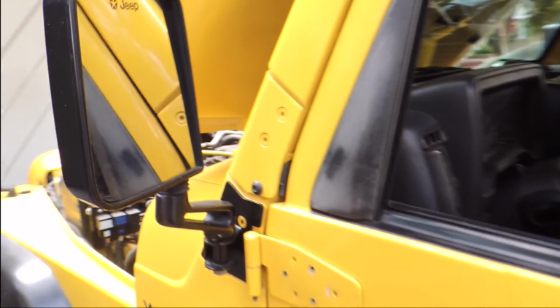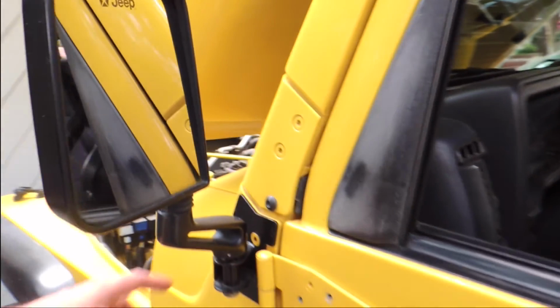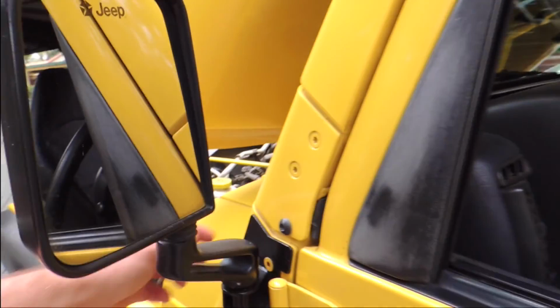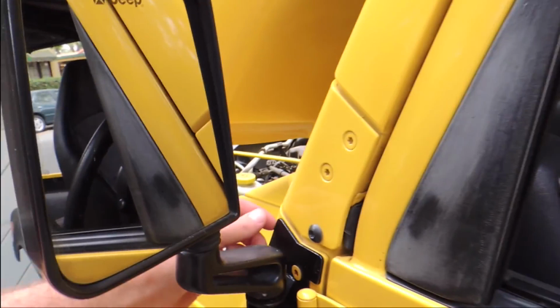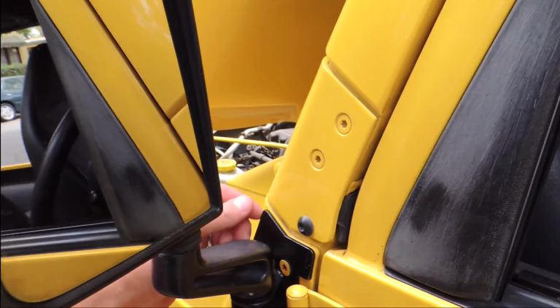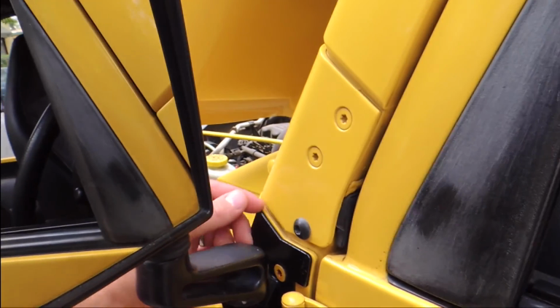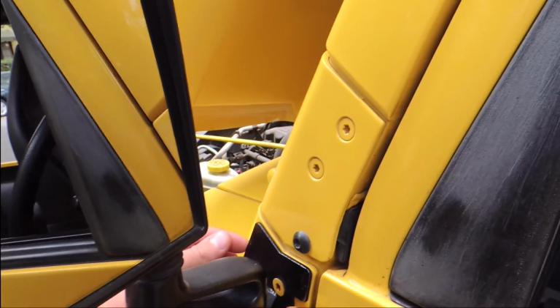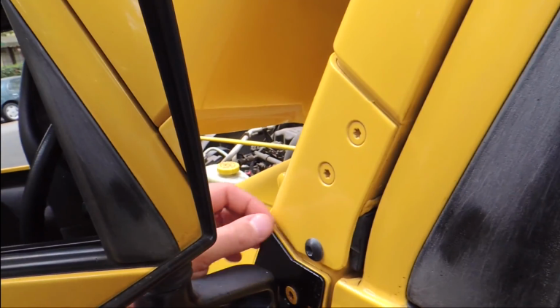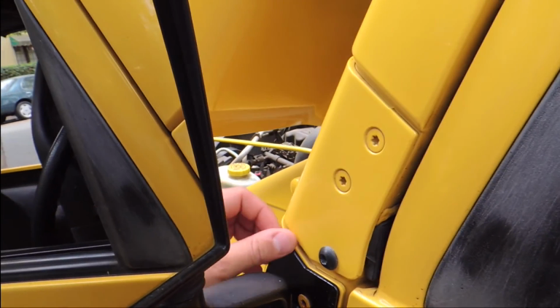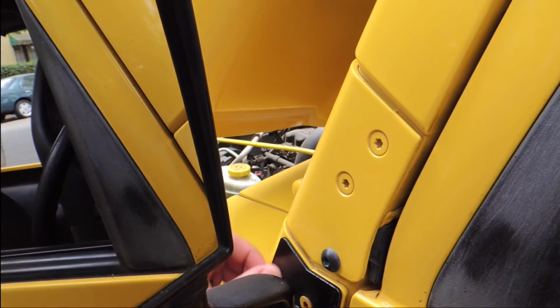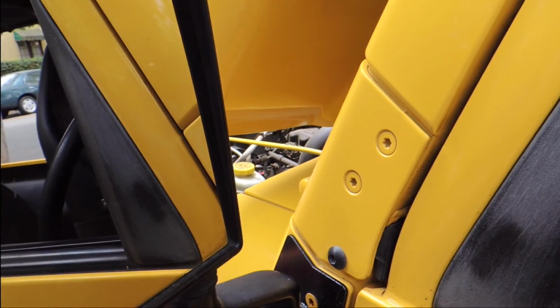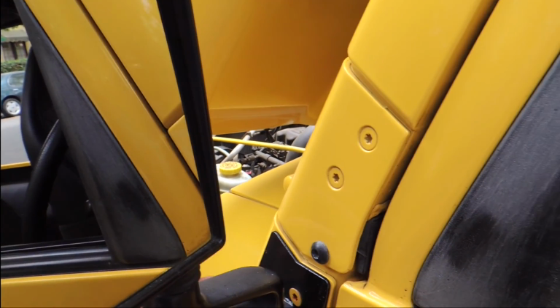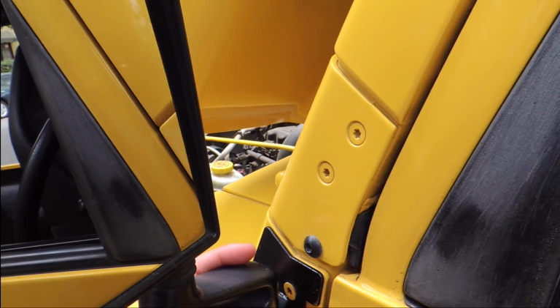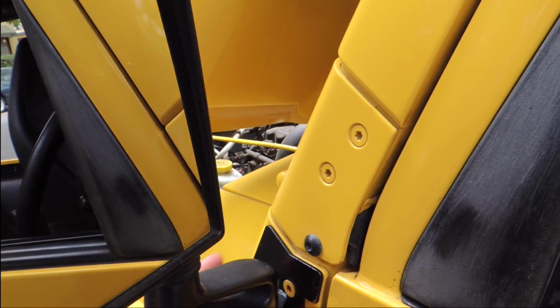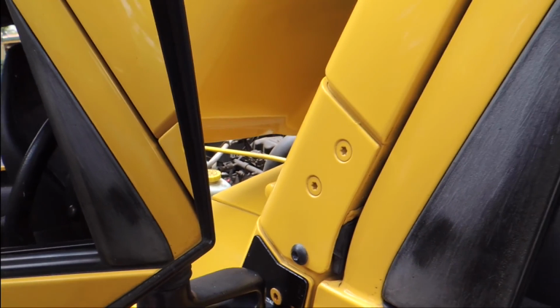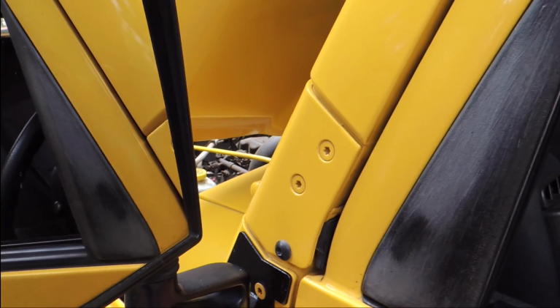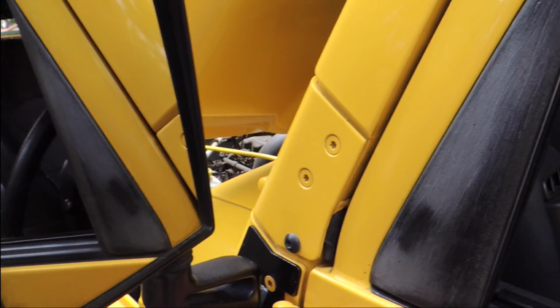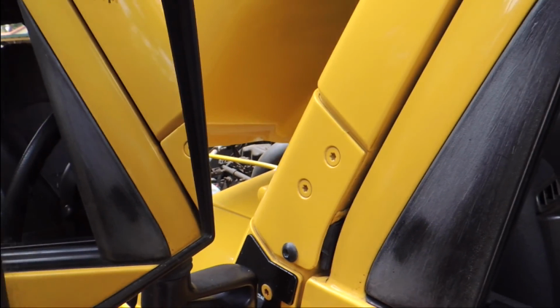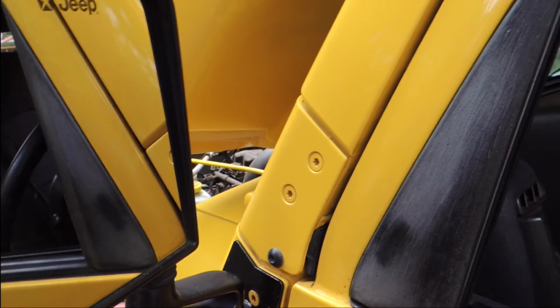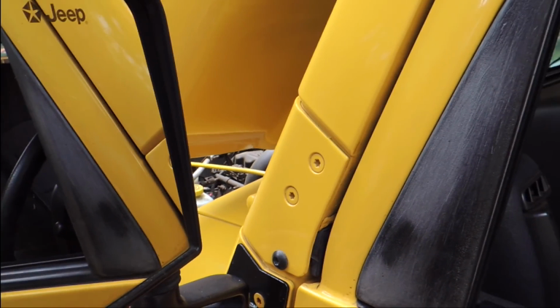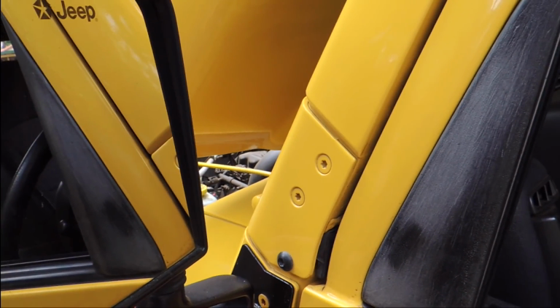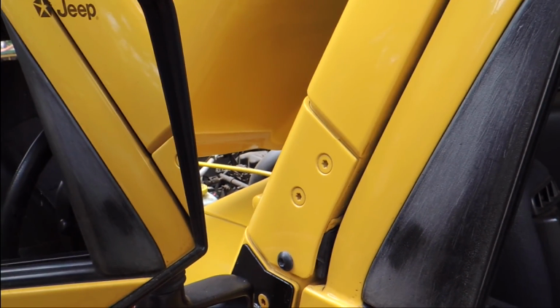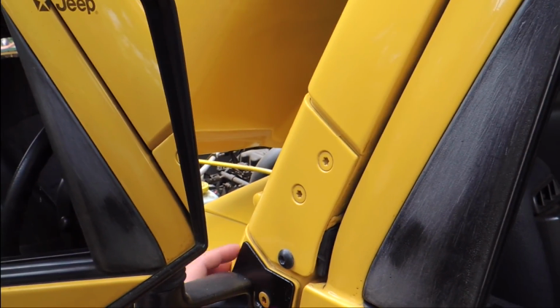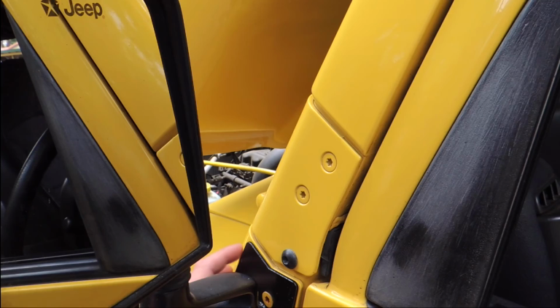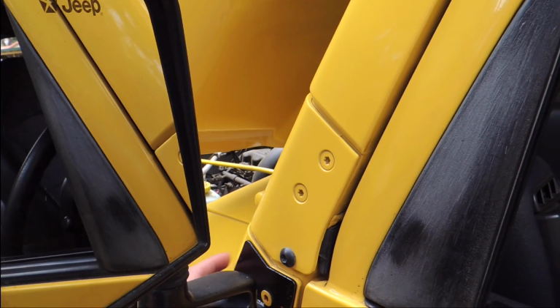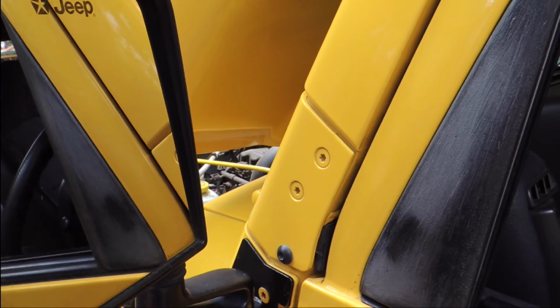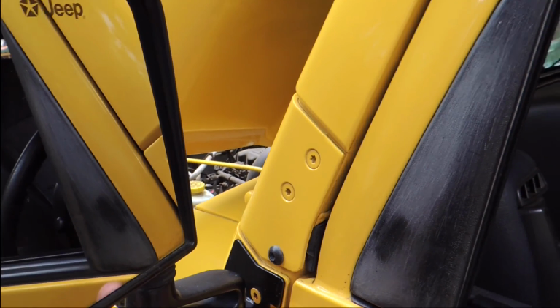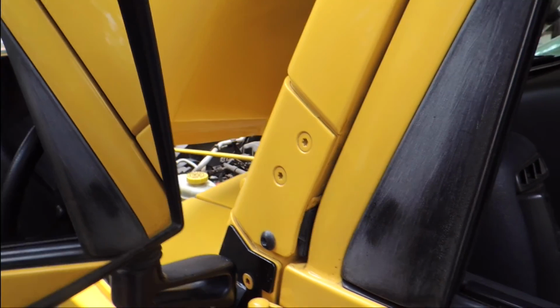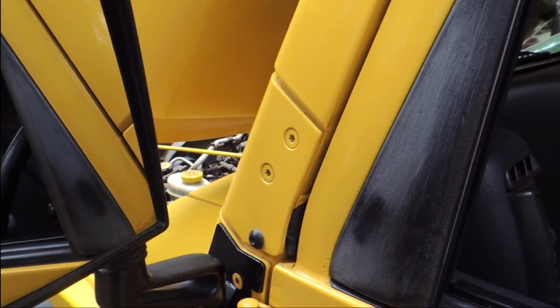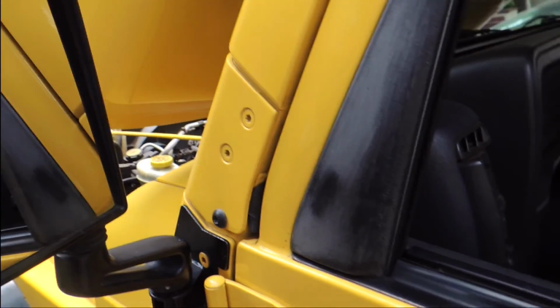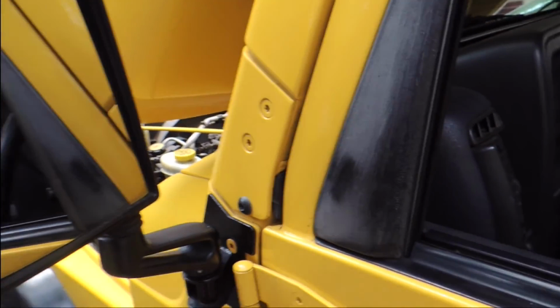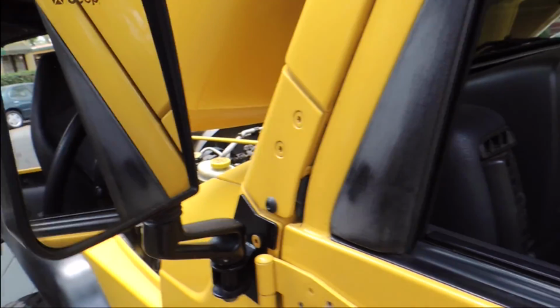I purchased these side mirrors and moved them here because I like to take the doors off.